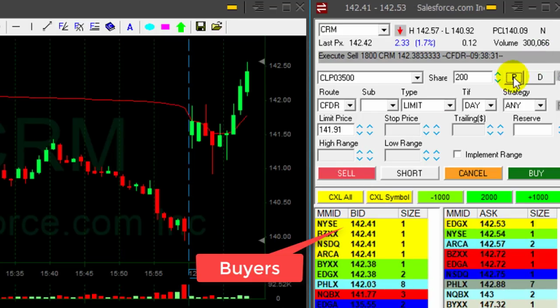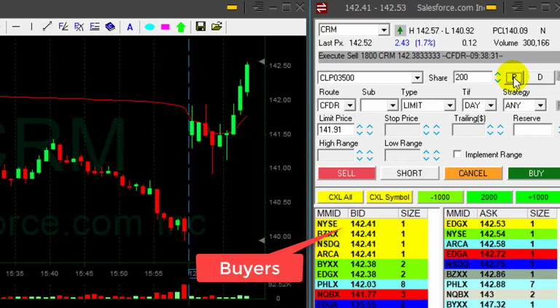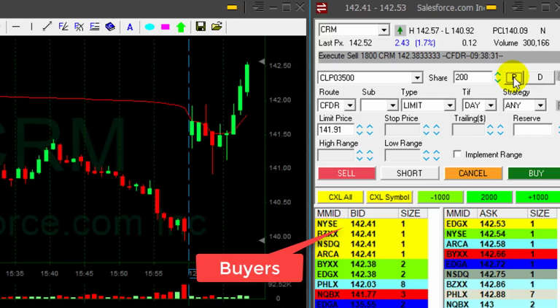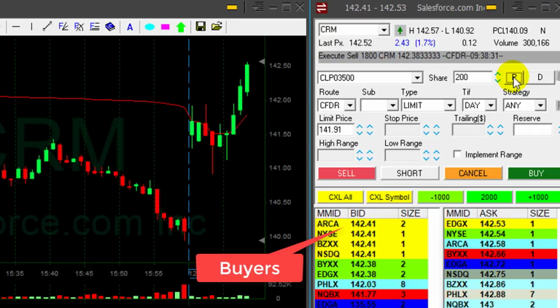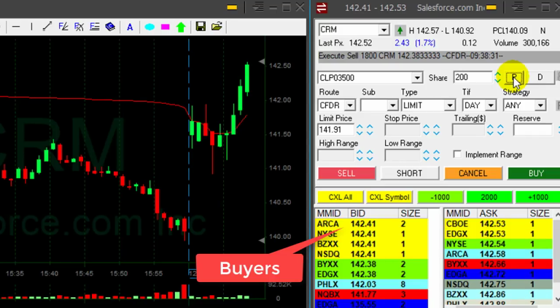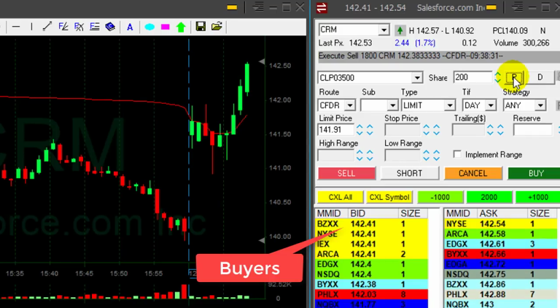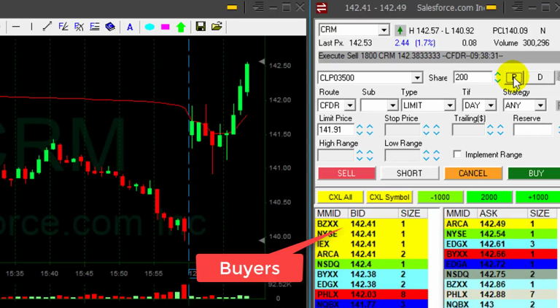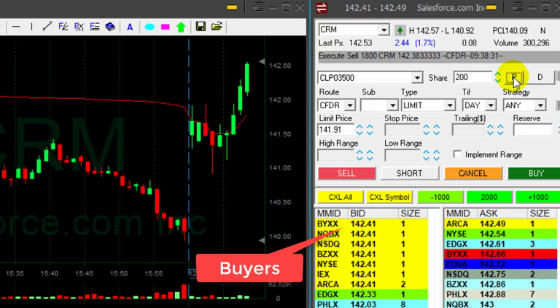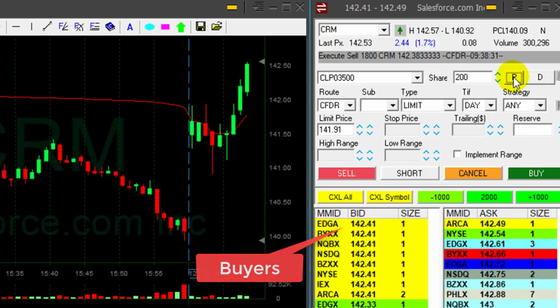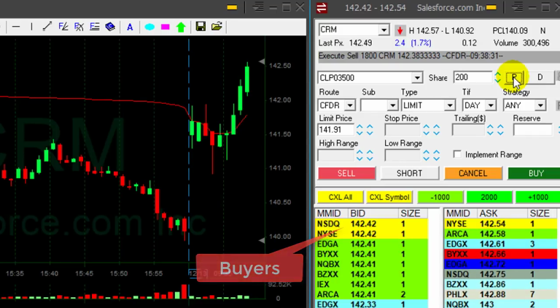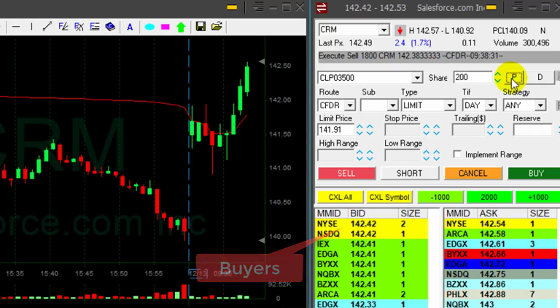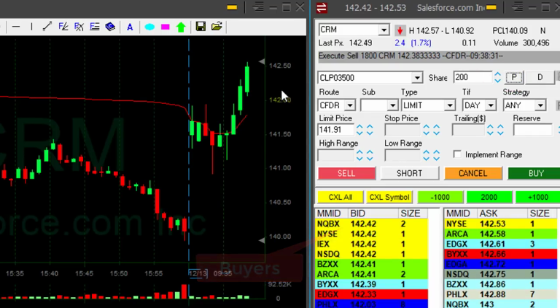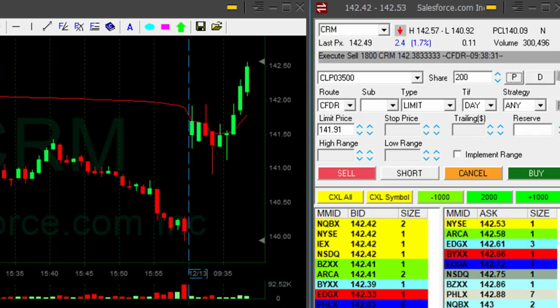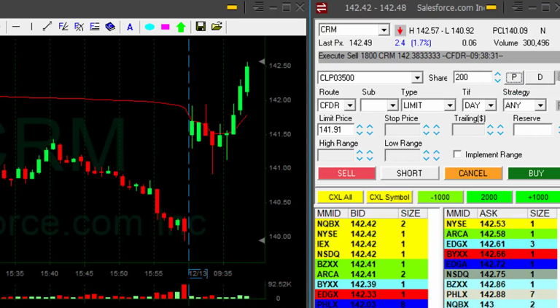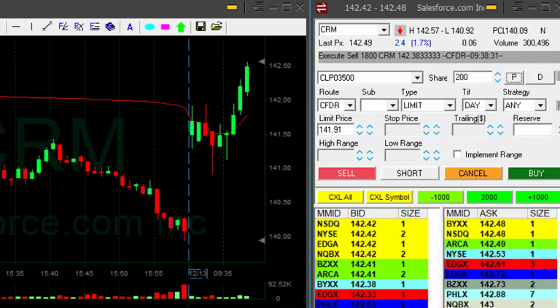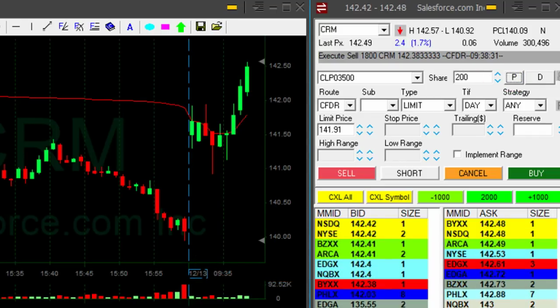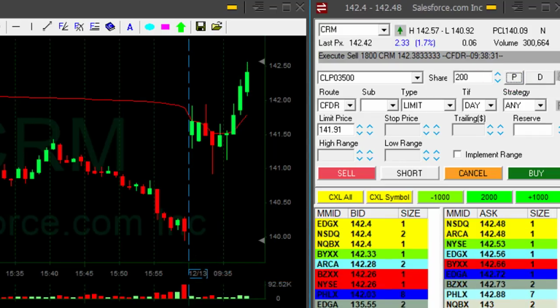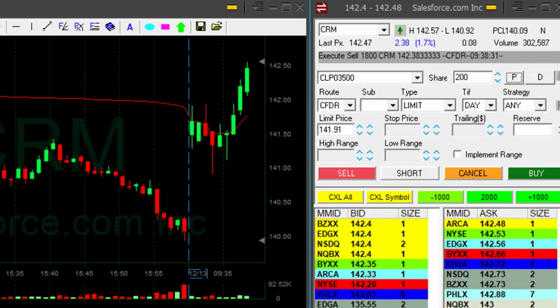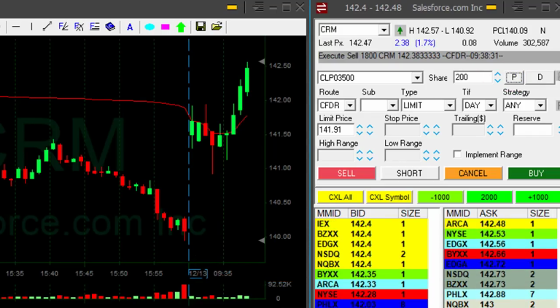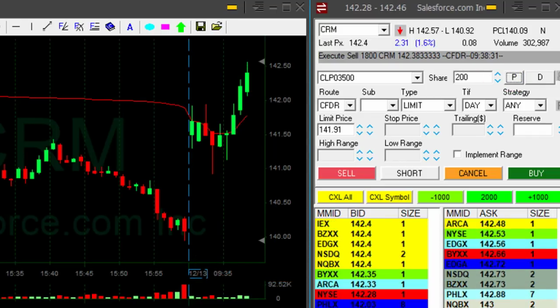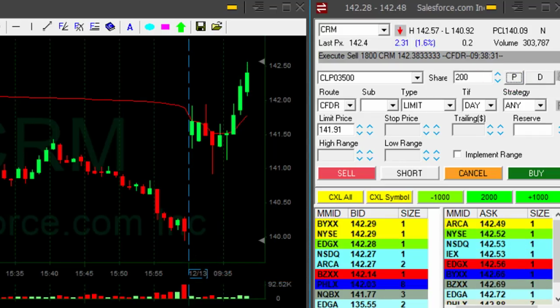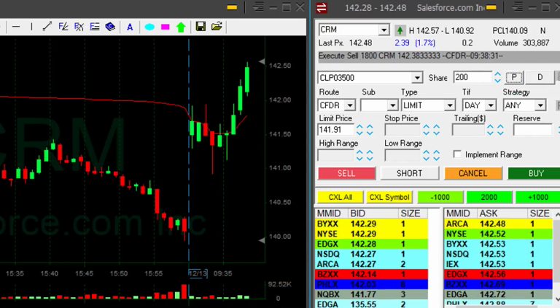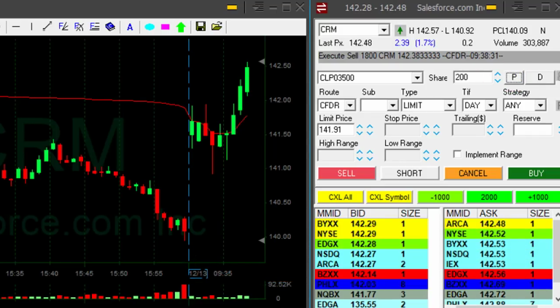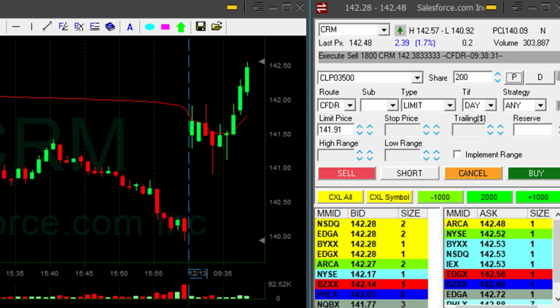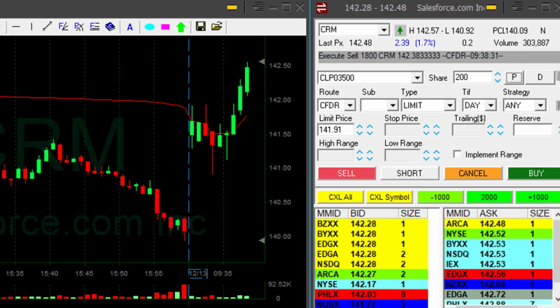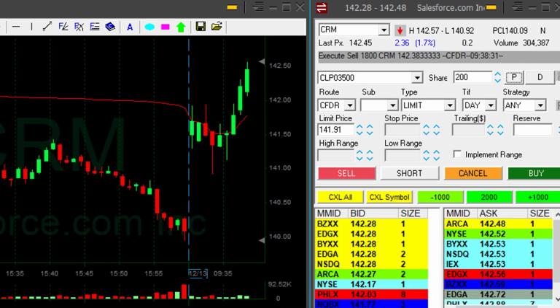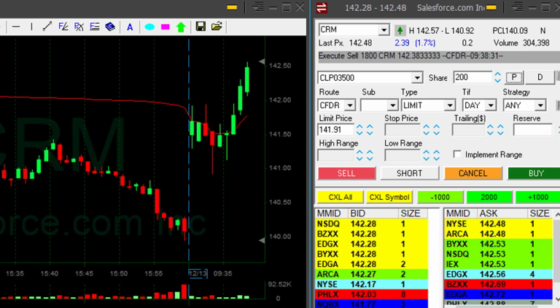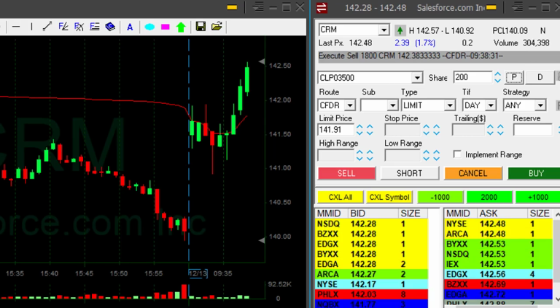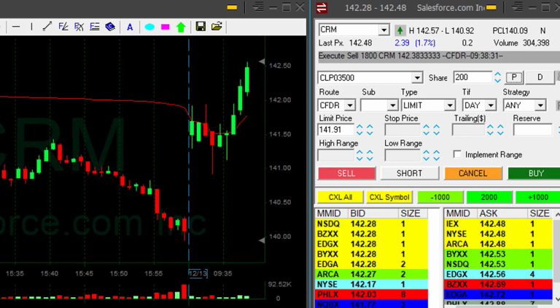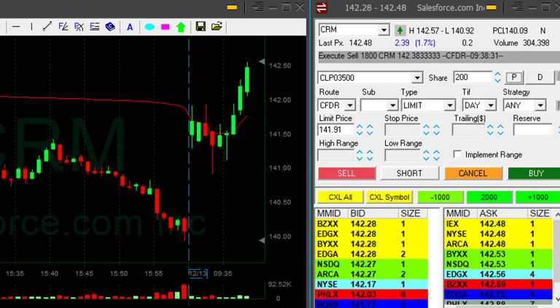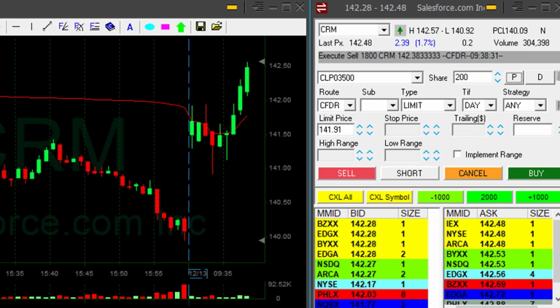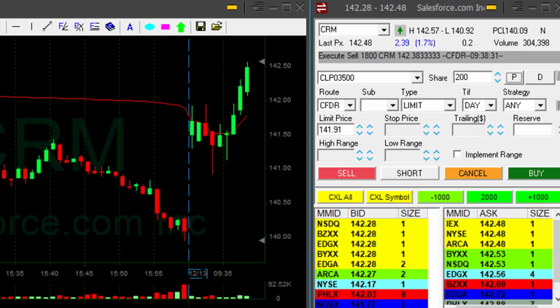Just left 200 shares, and I hope for some more continuation. It was a nice second trade for me.